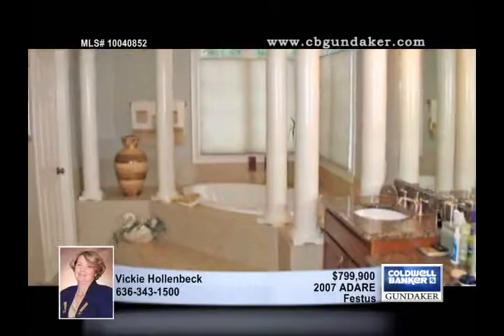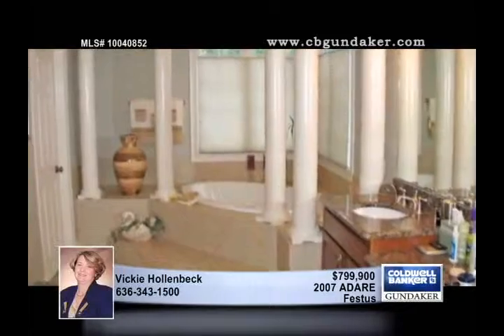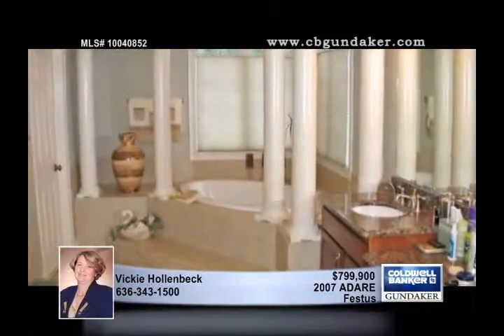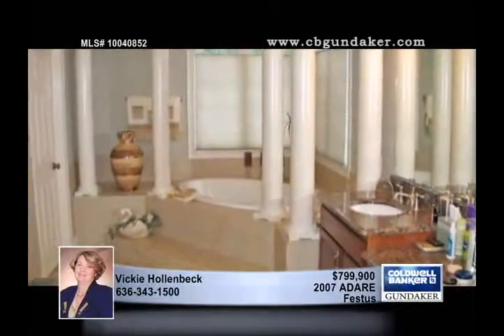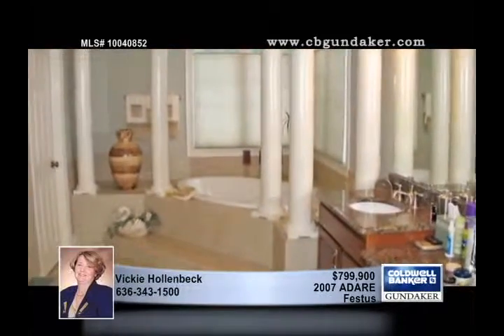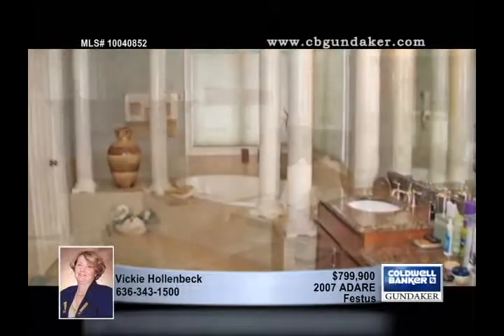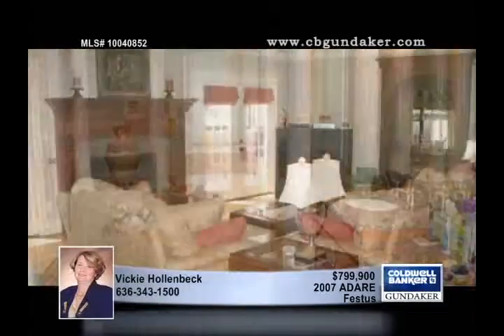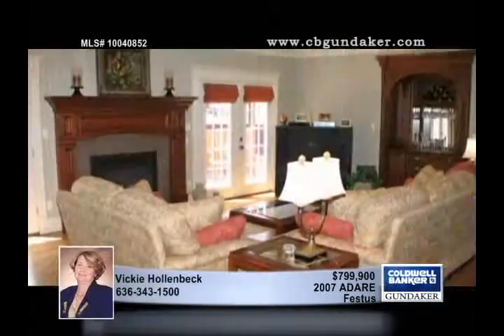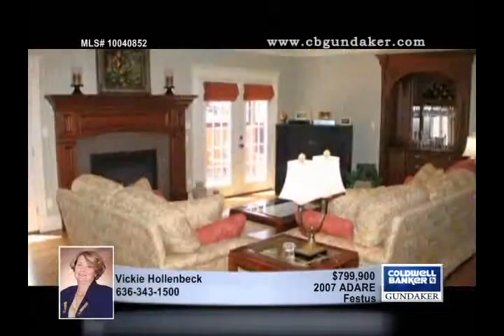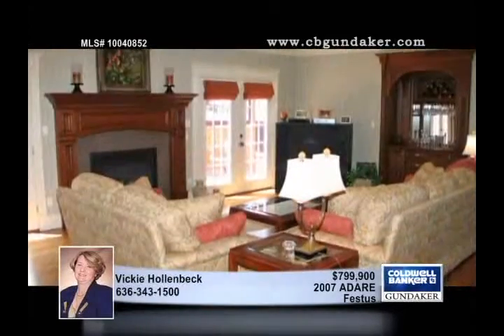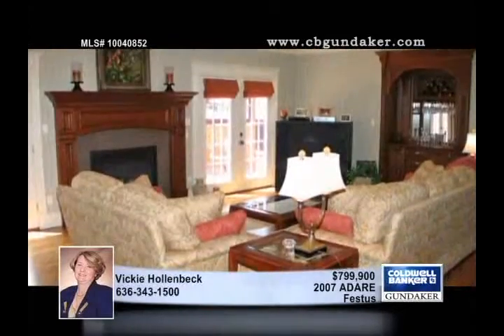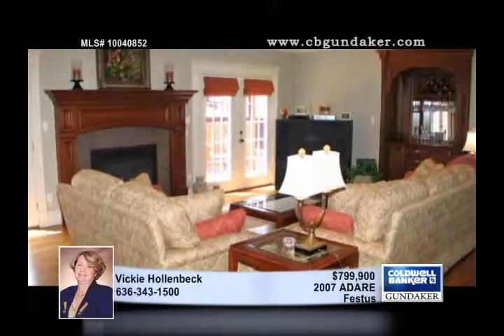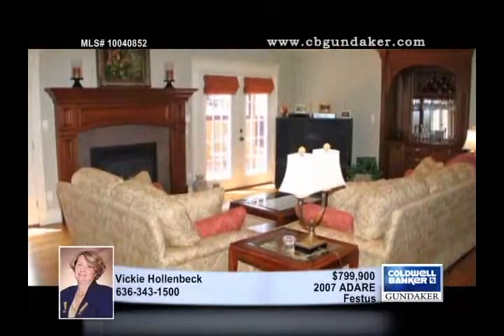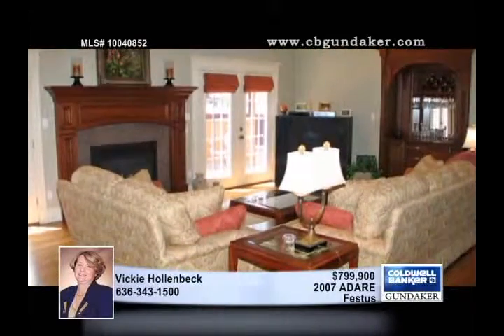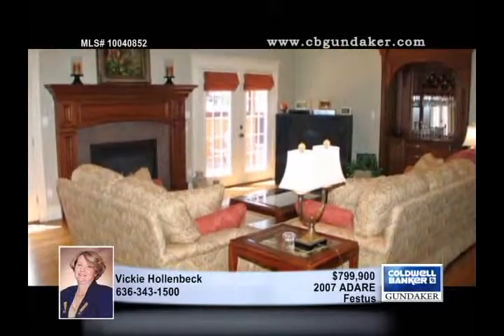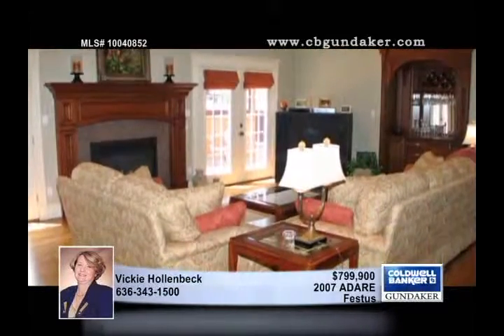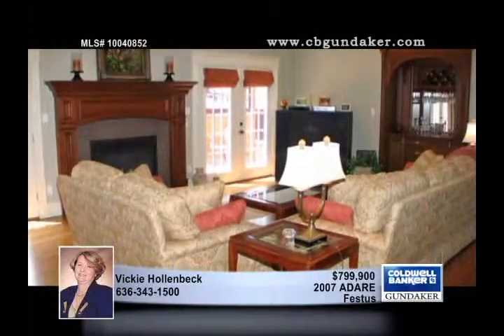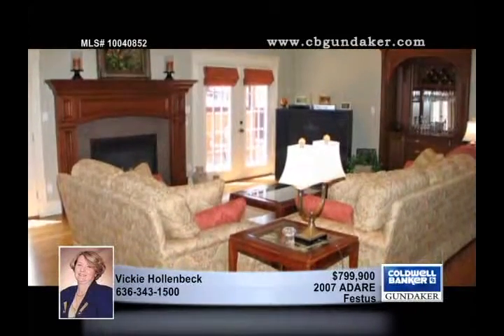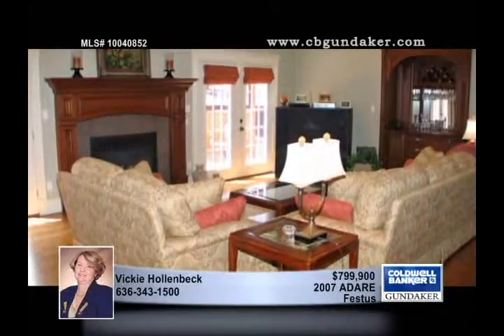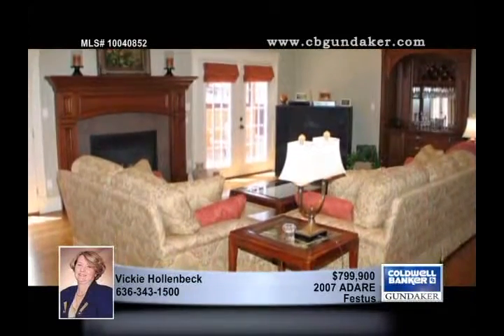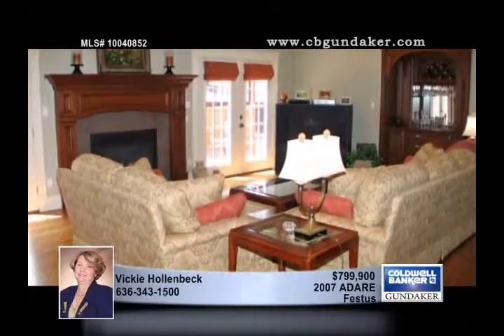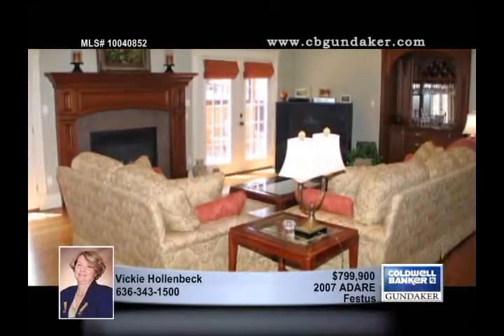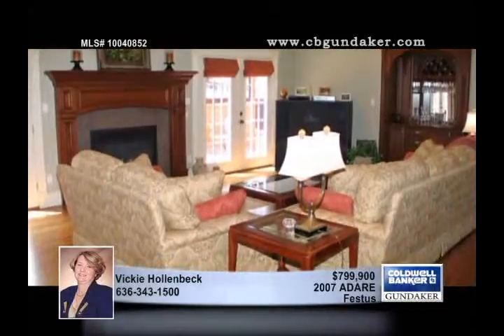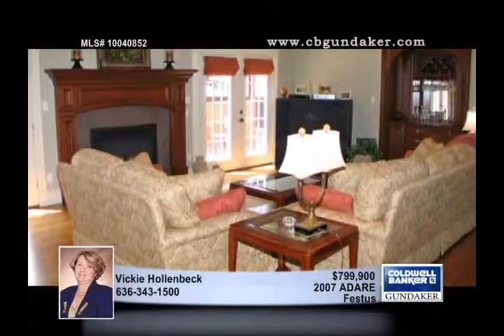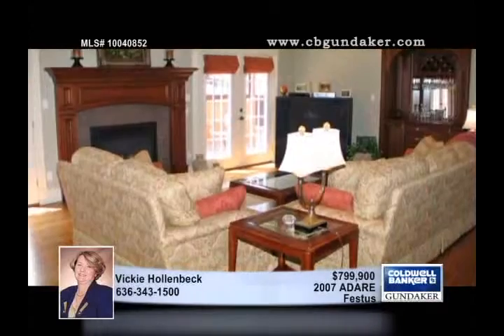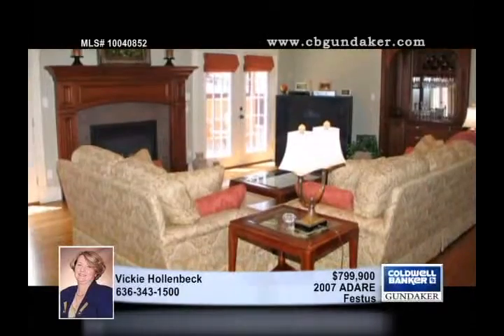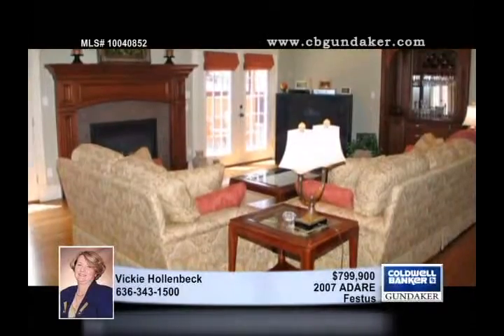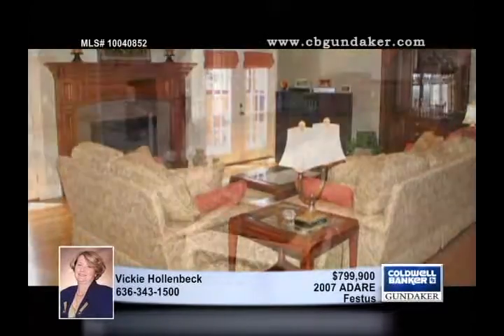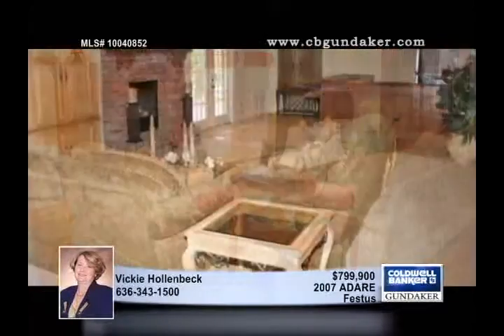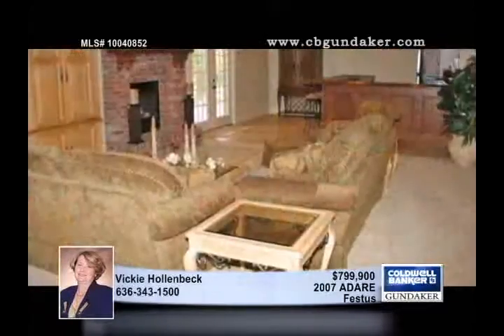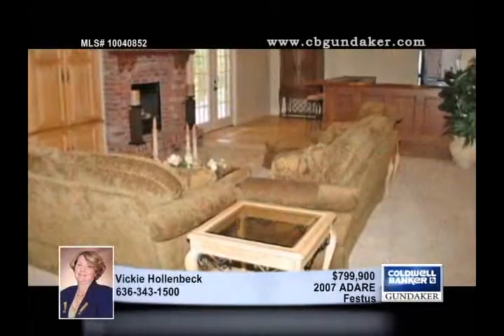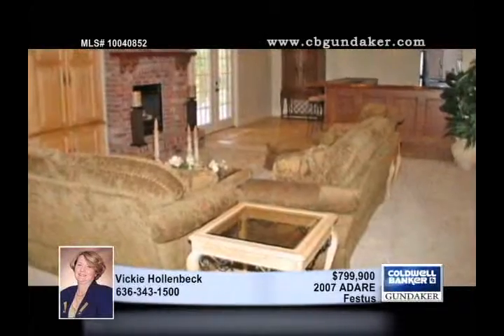The library is fabulous and the gourmet kitchen is outfitted with custom cherry cabinetry, oak flooring, and stainless steel appliances.